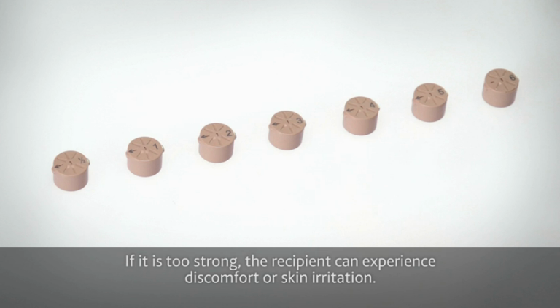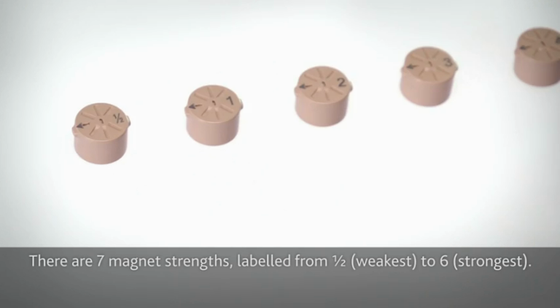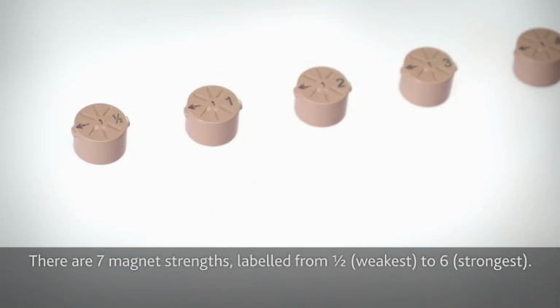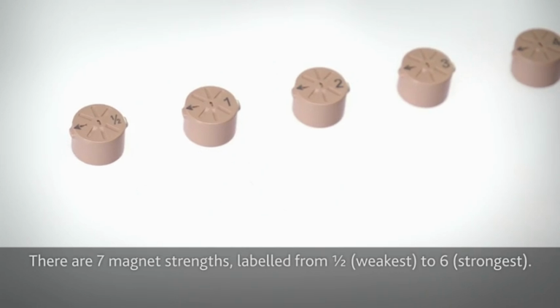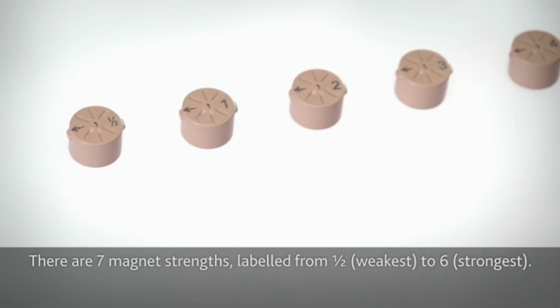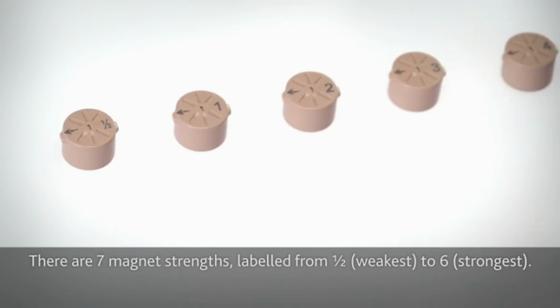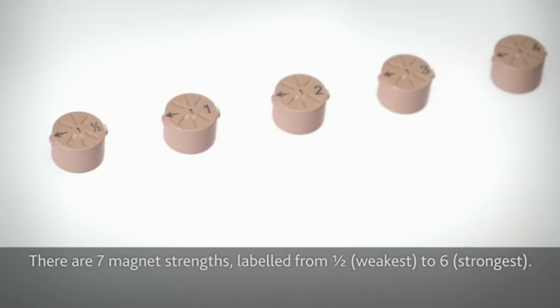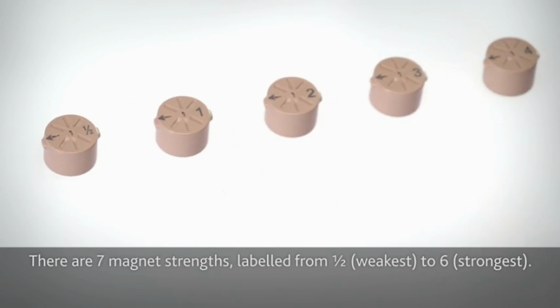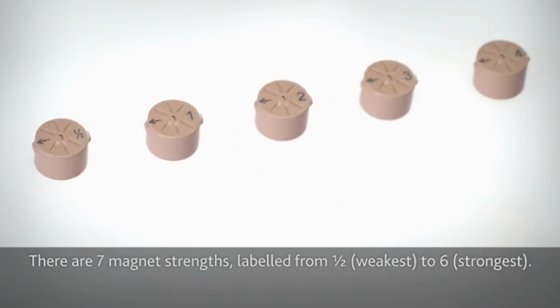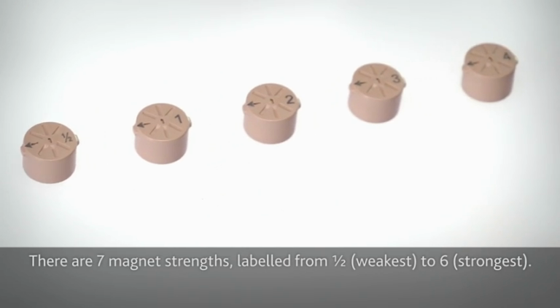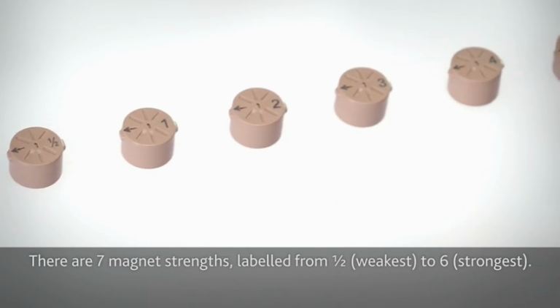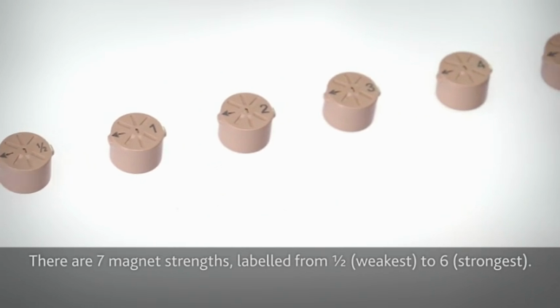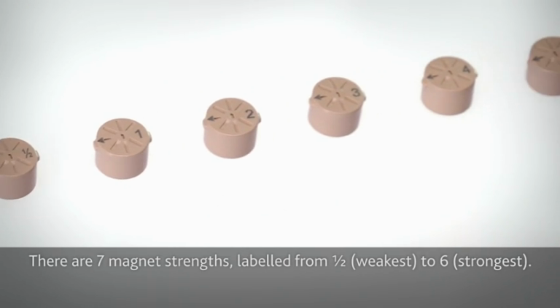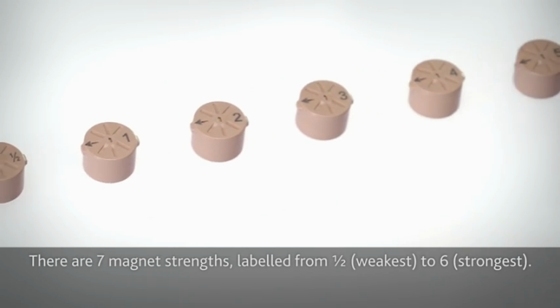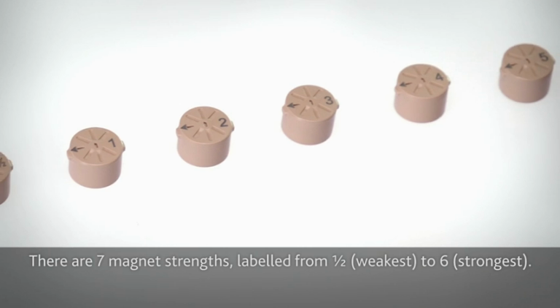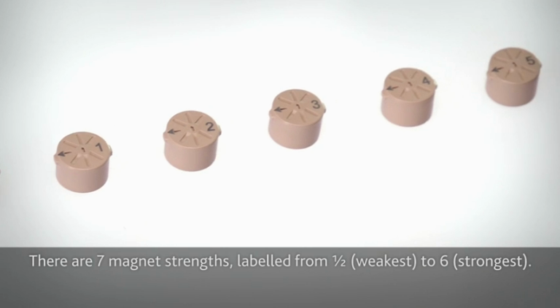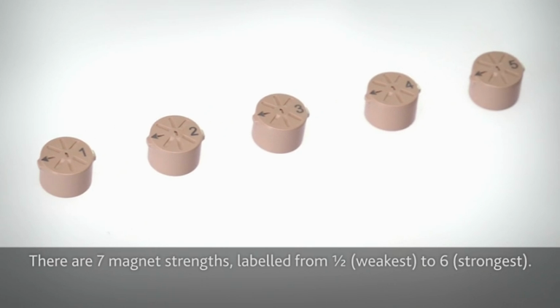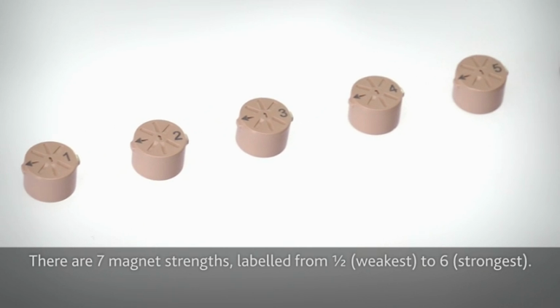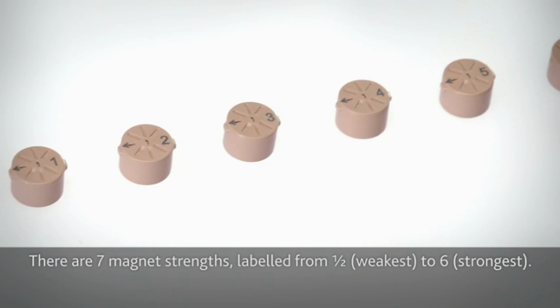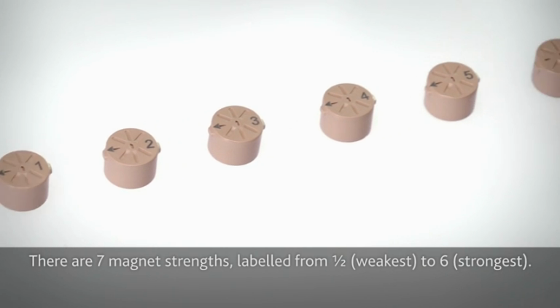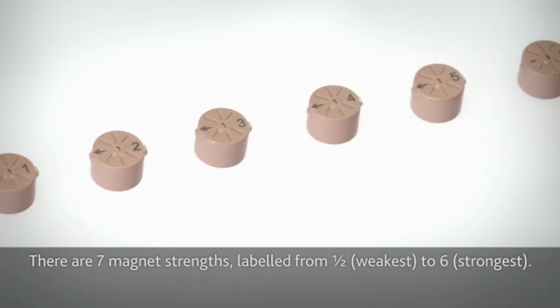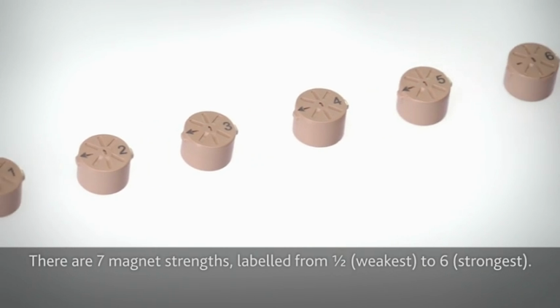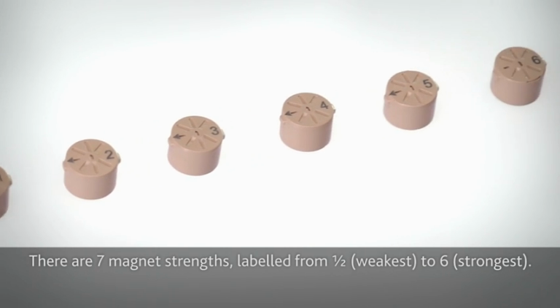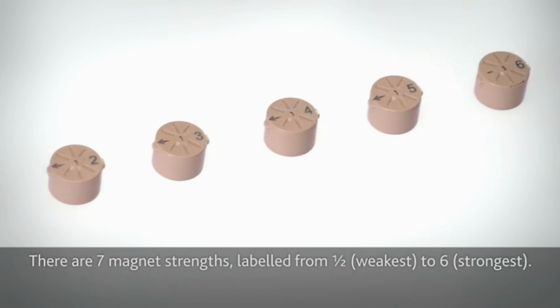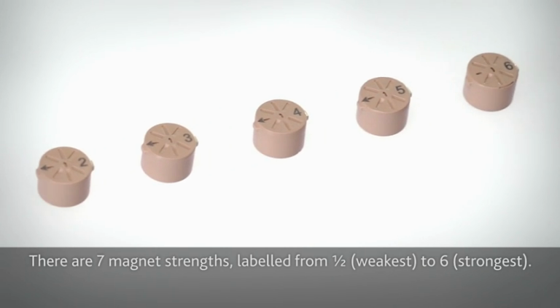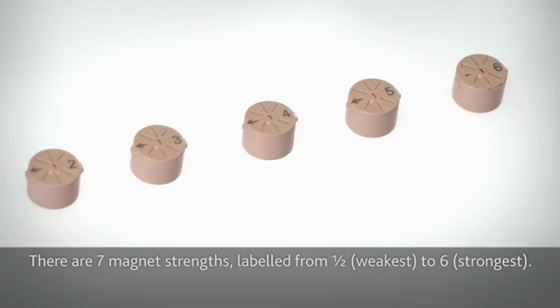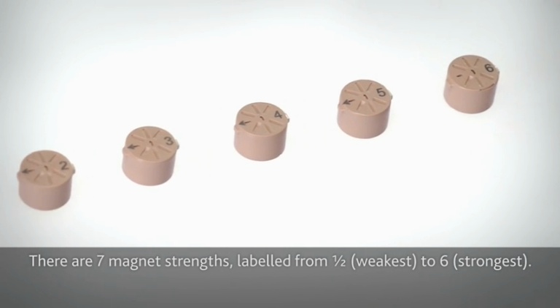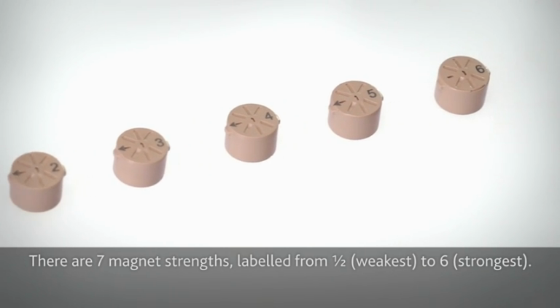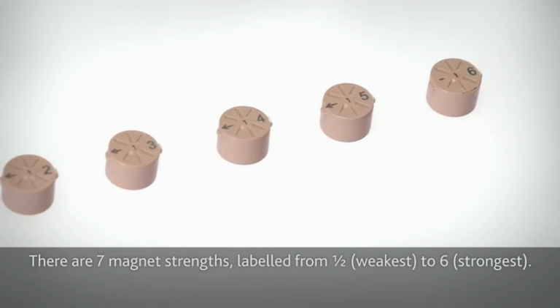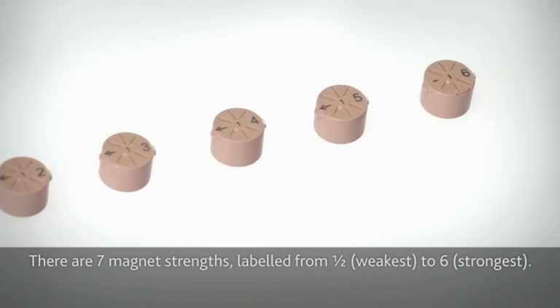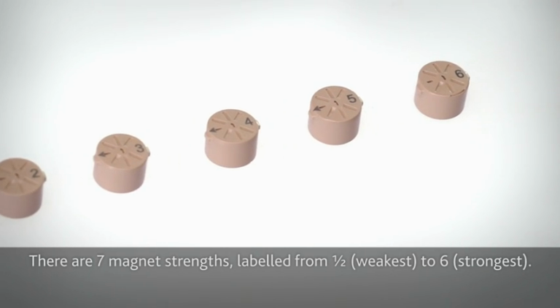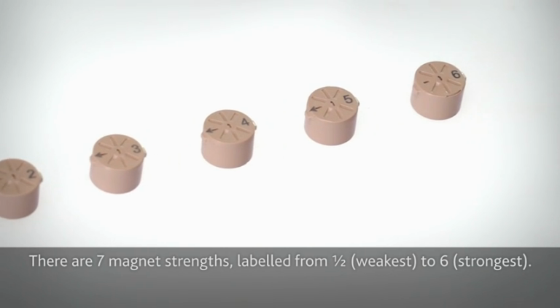There are seven magnet strengths, labelled from half, the weakest, to six, the strongest.